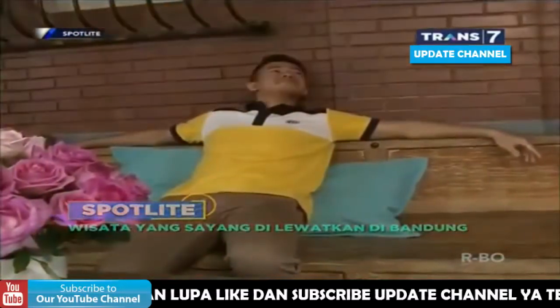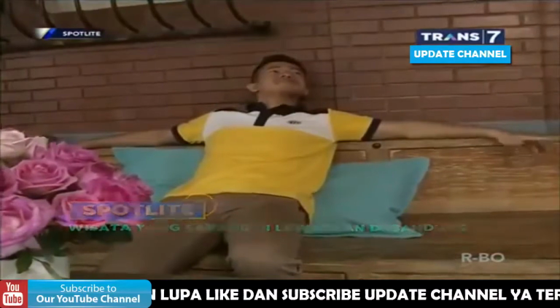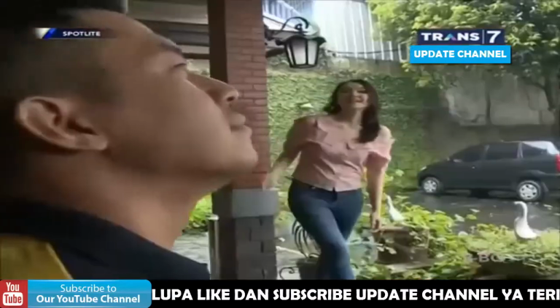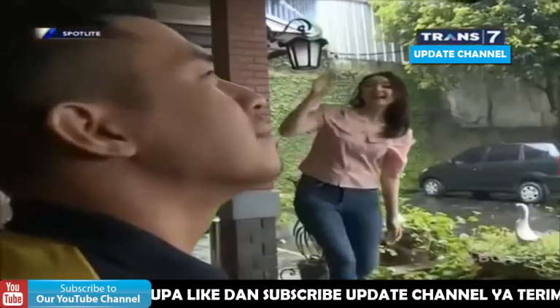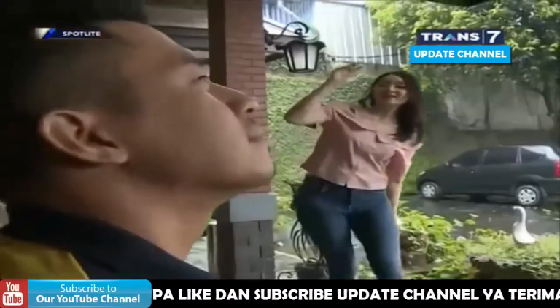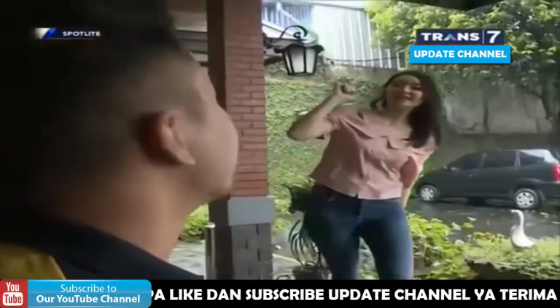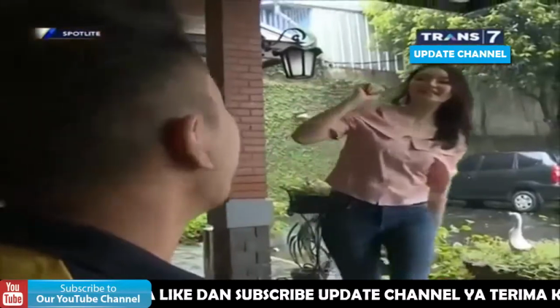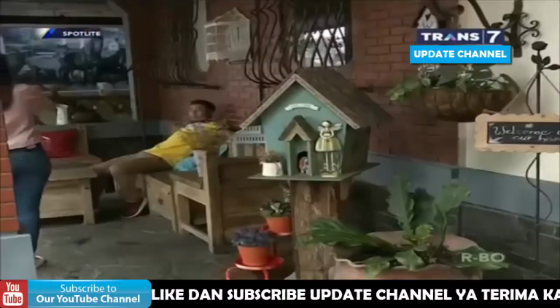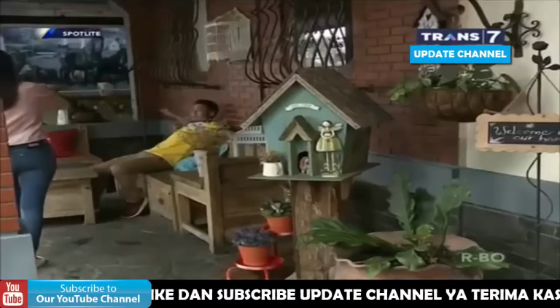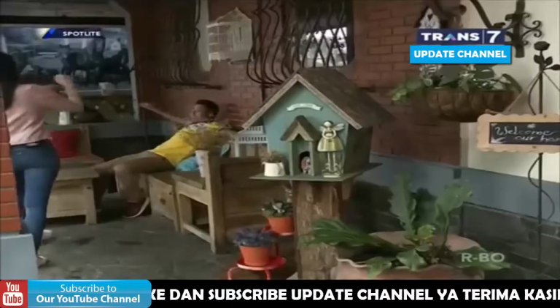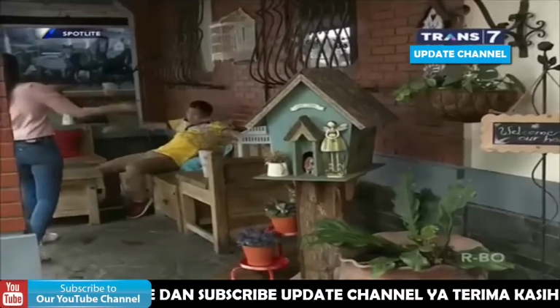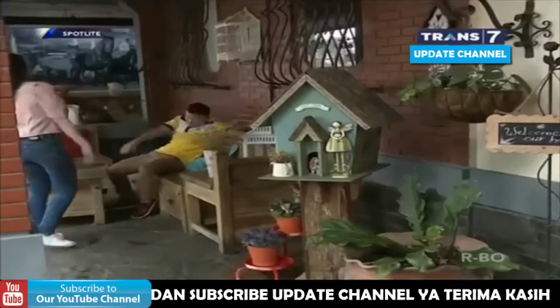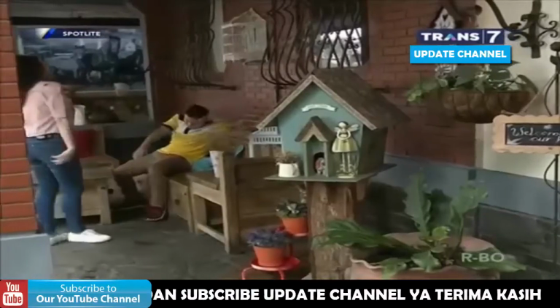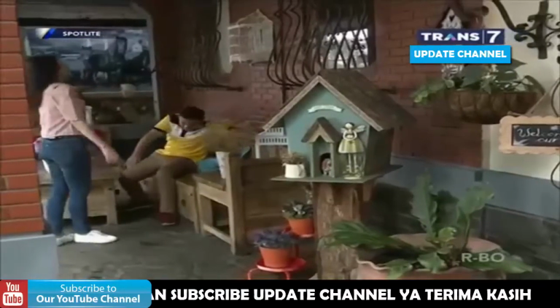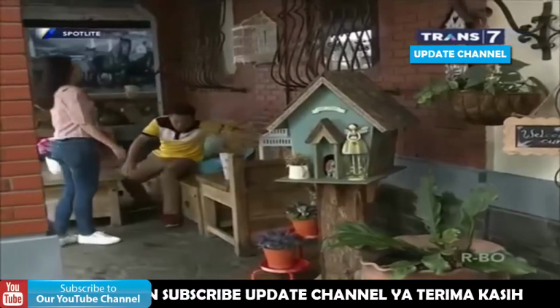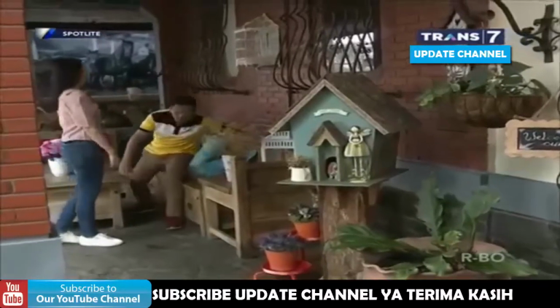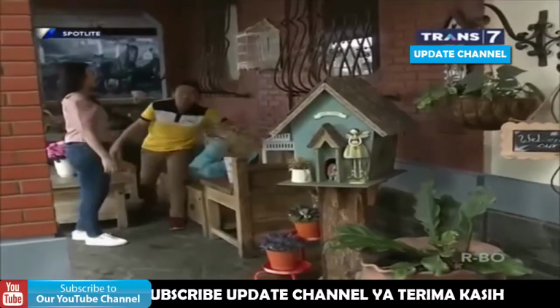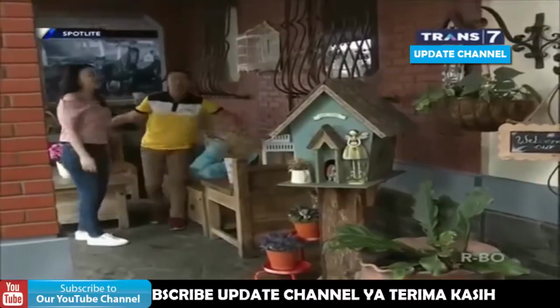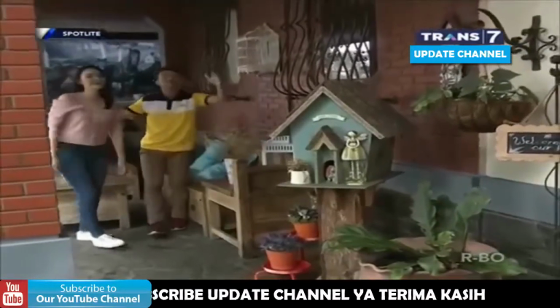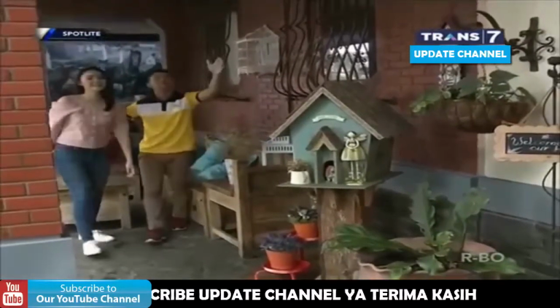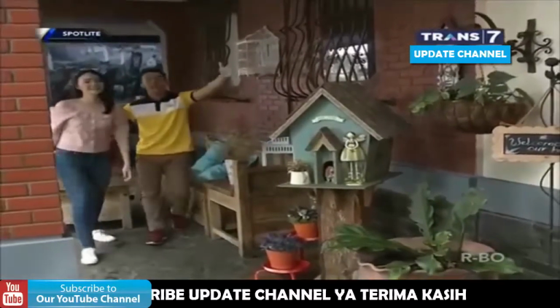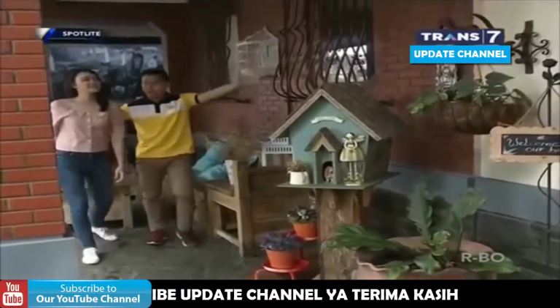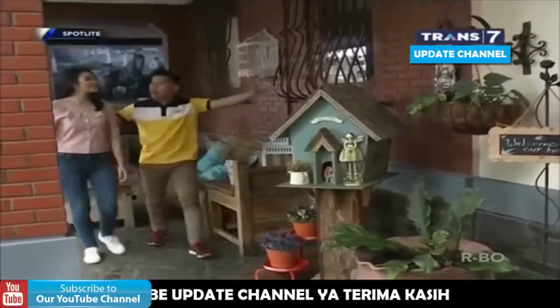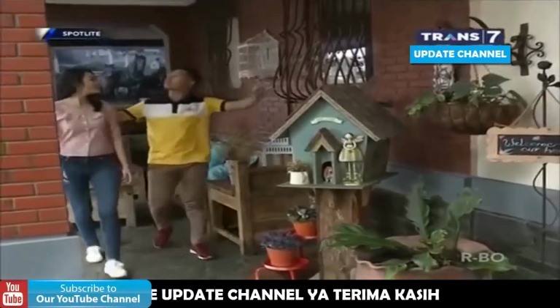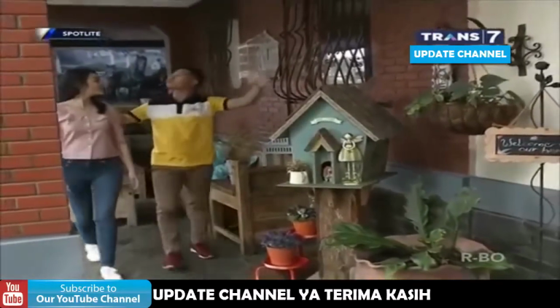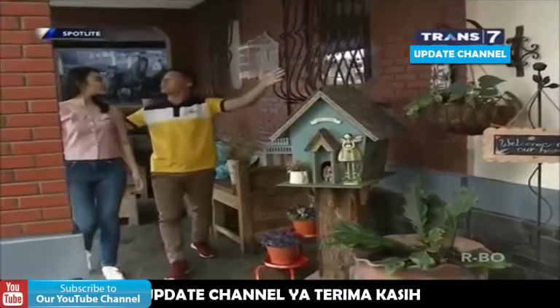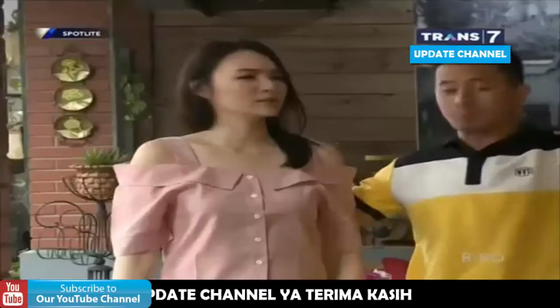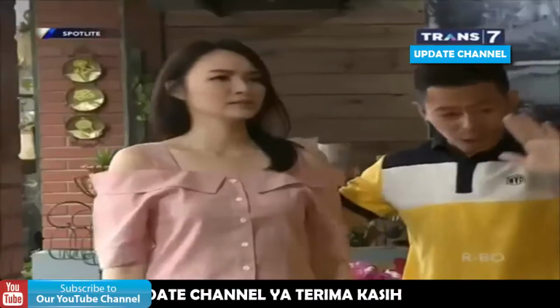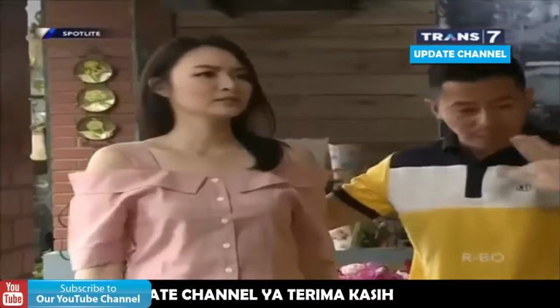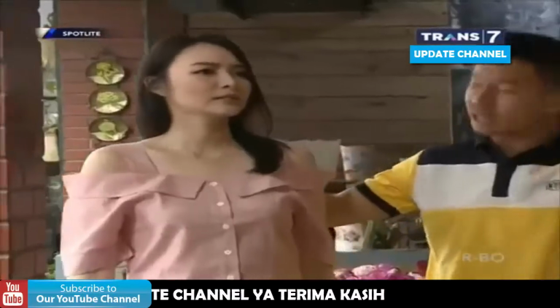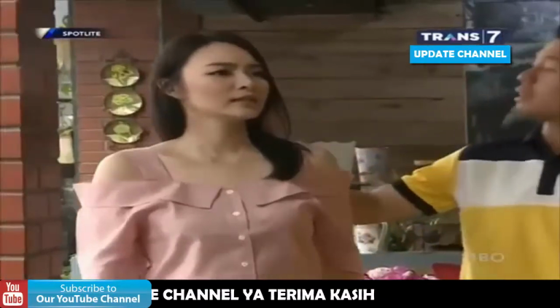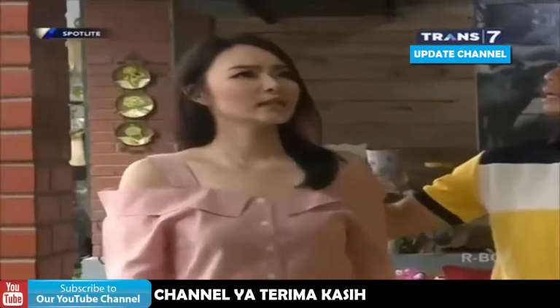Hi, Sian. Sarah, udah nyampe. Langsung aja masuk ke dalam. Anggap aja rumah sendiri. Mau apa tinggal minta ntar sama mbak?